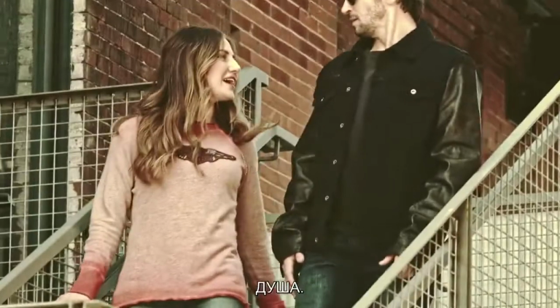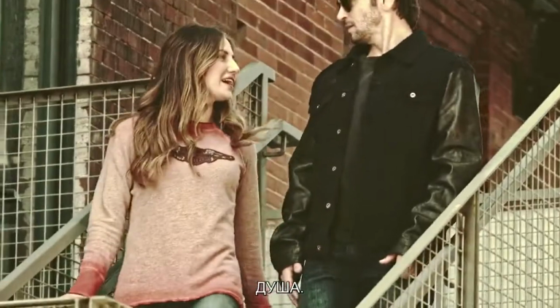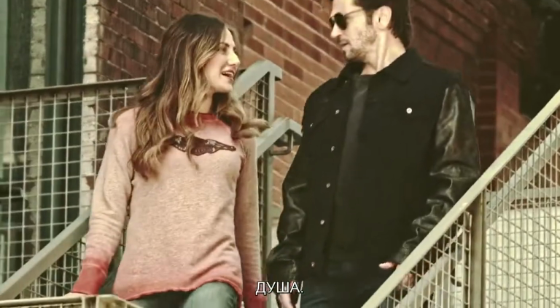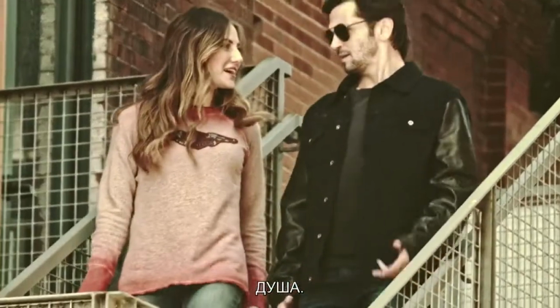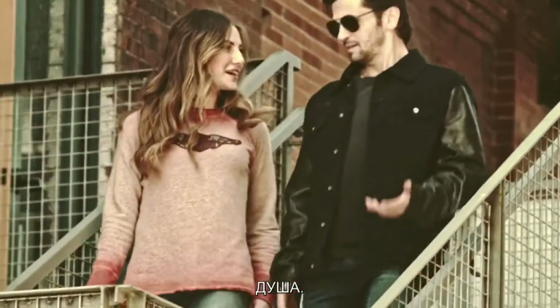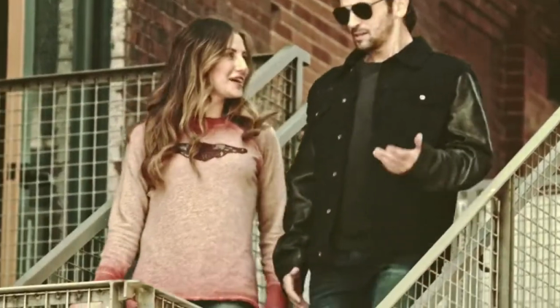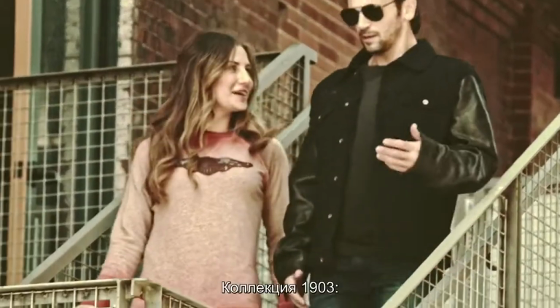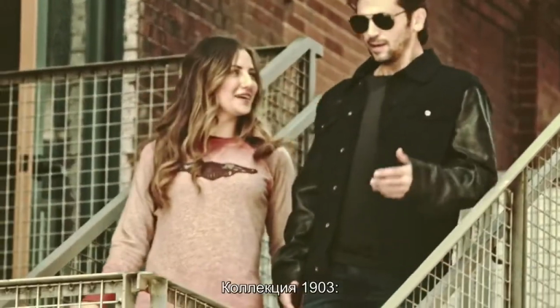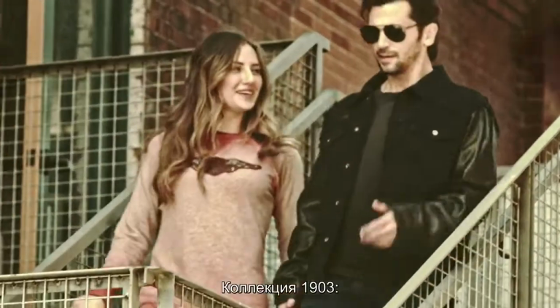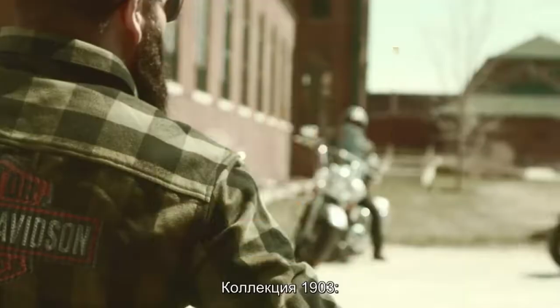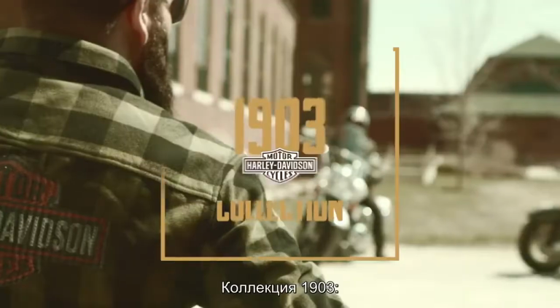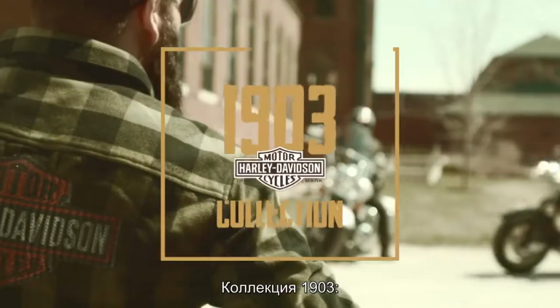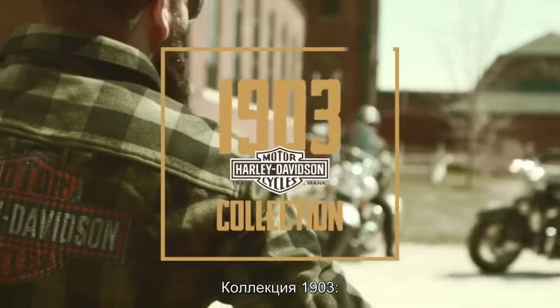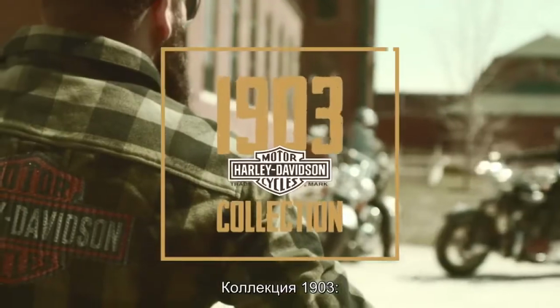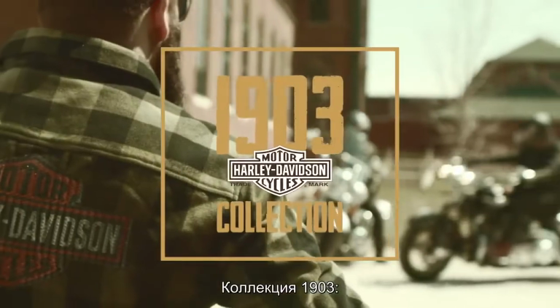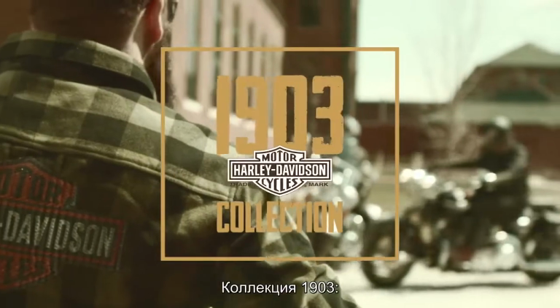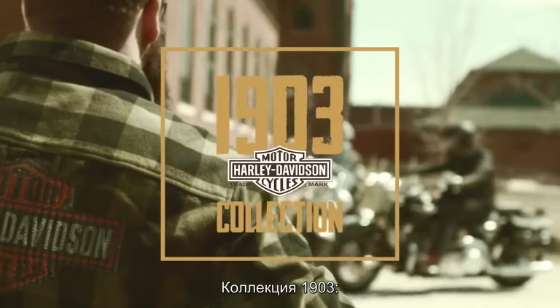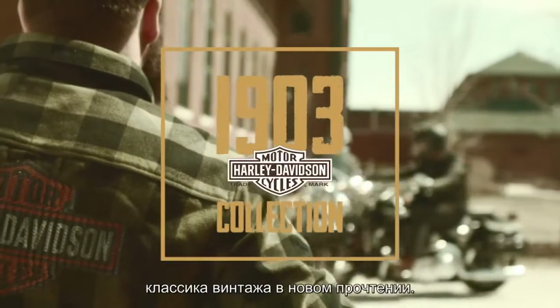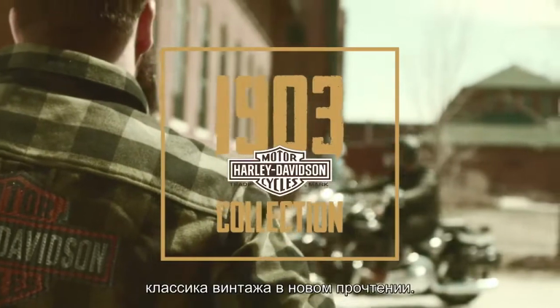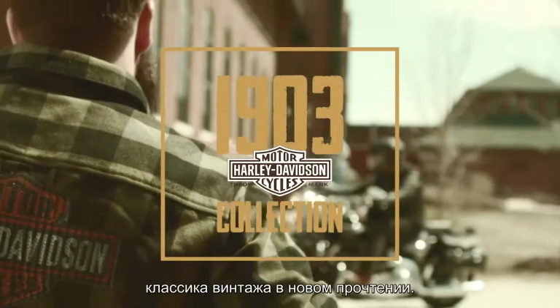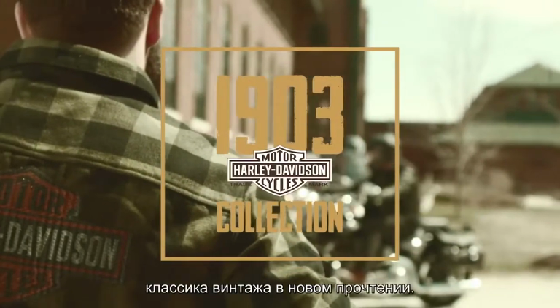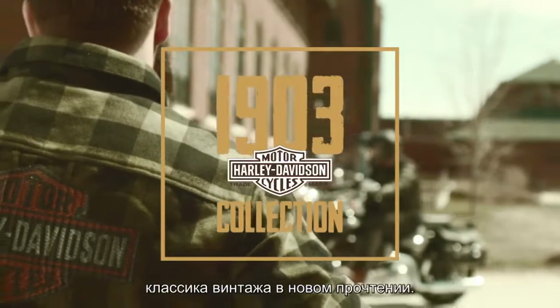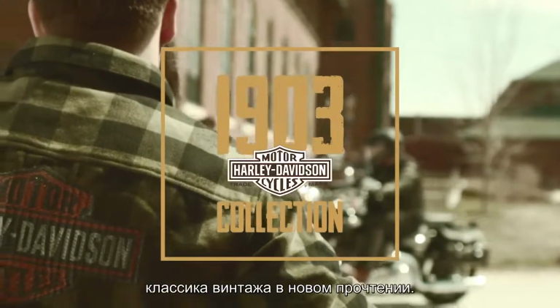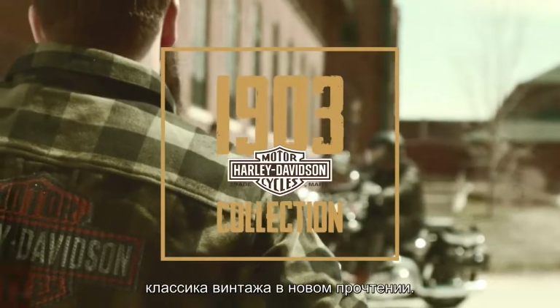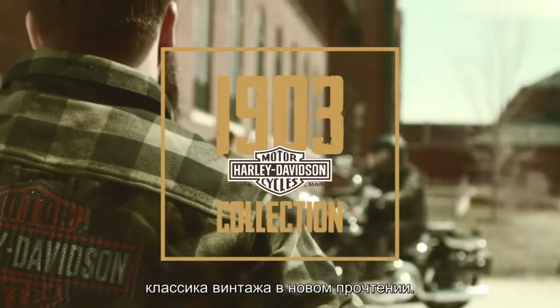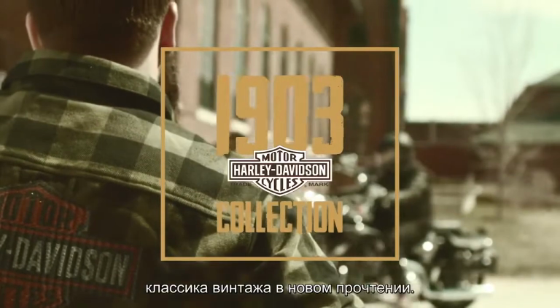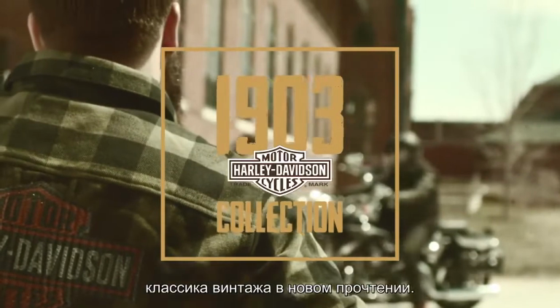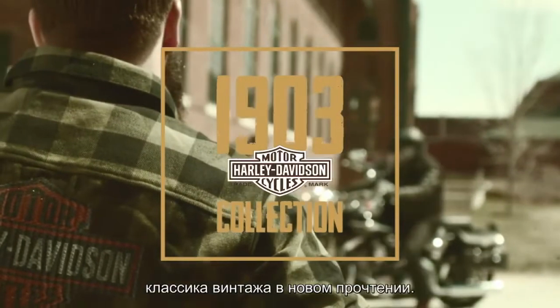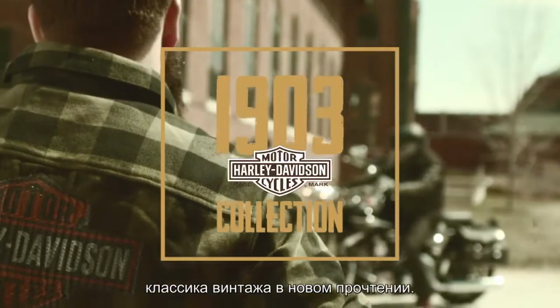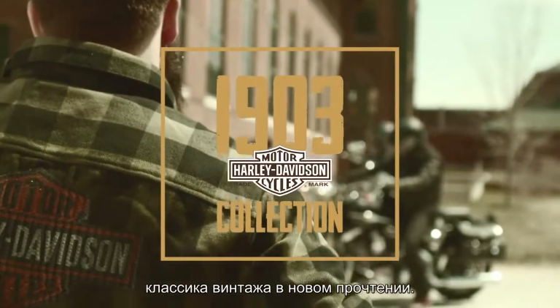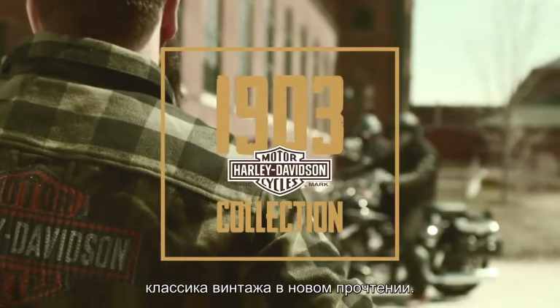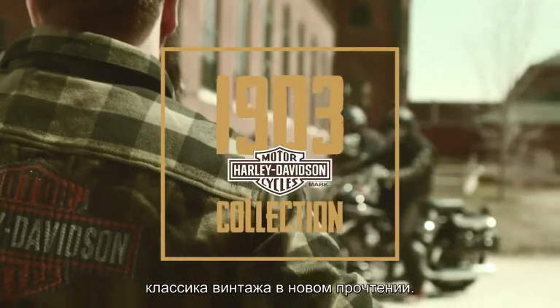Sold. The 1903 collection. It's vintage classics. Reimagined.